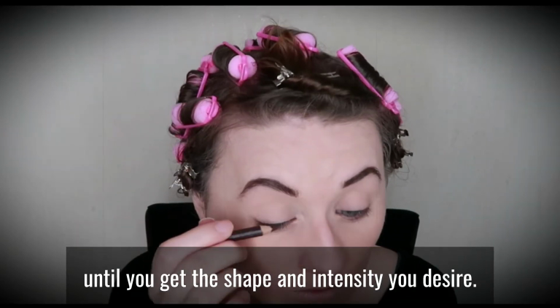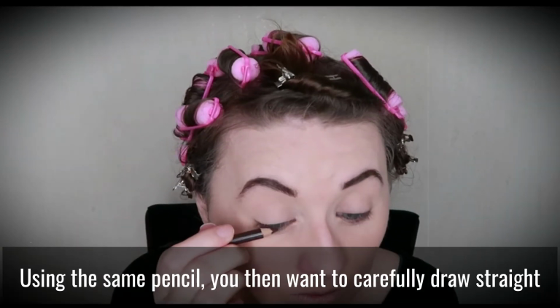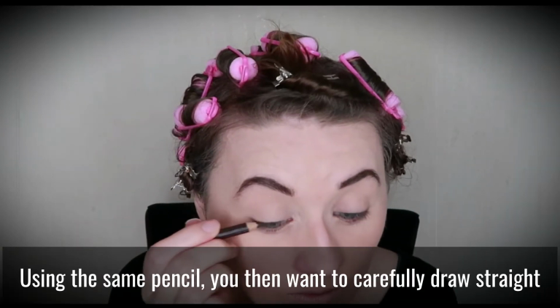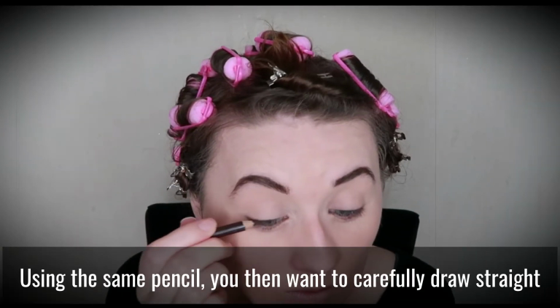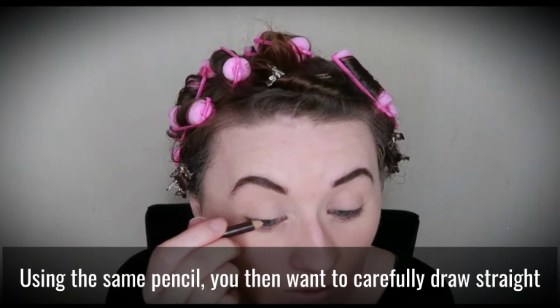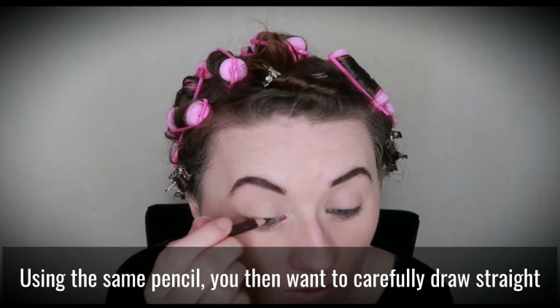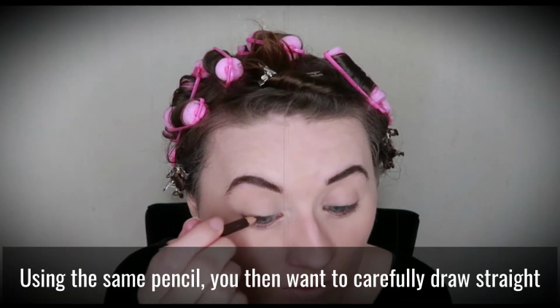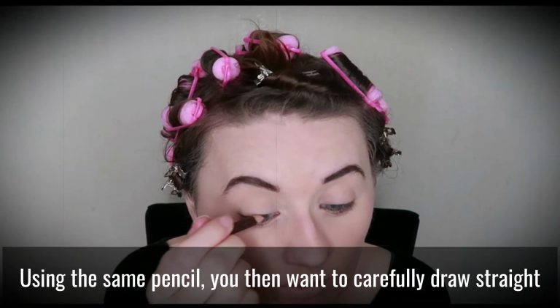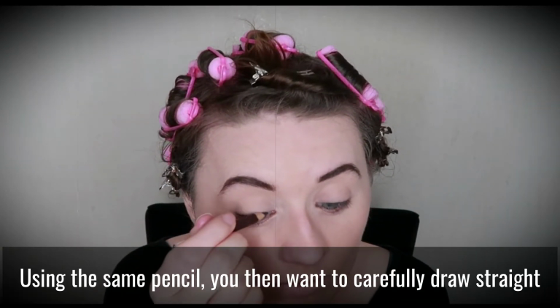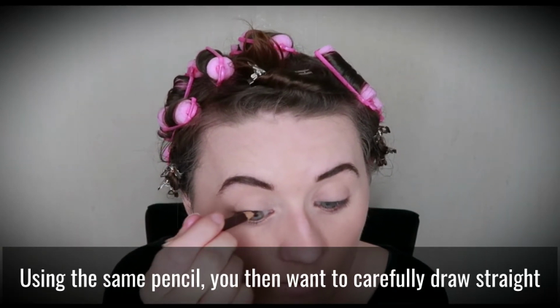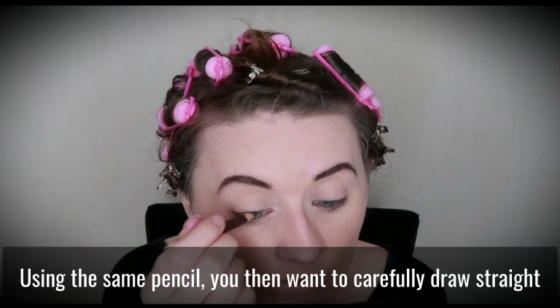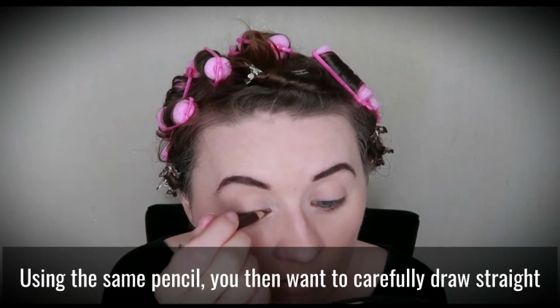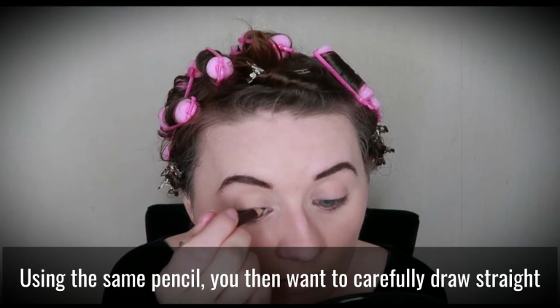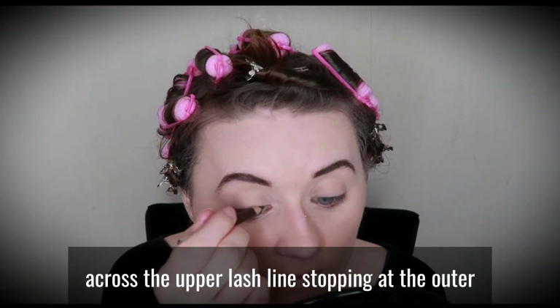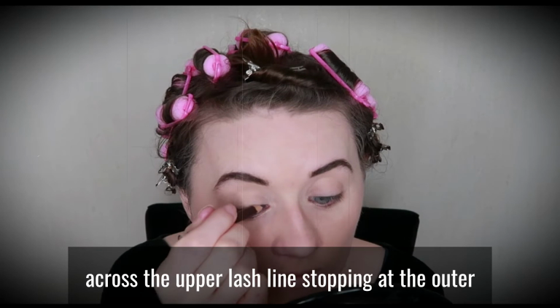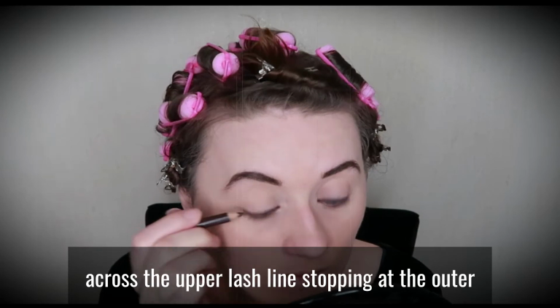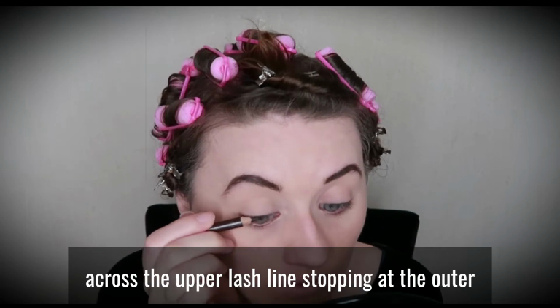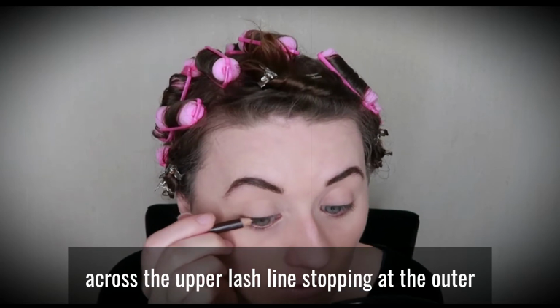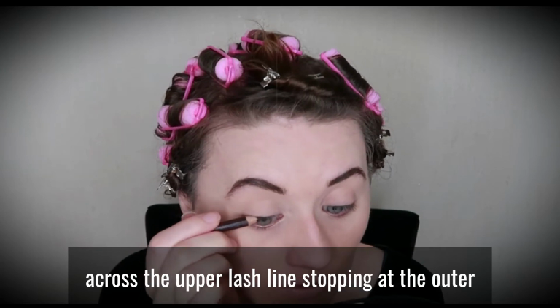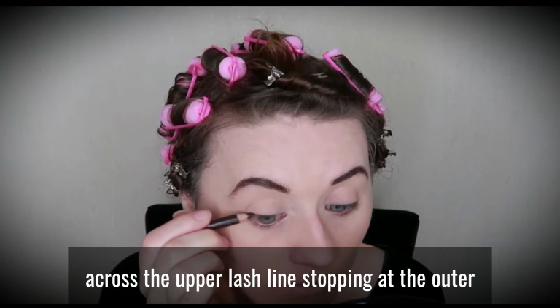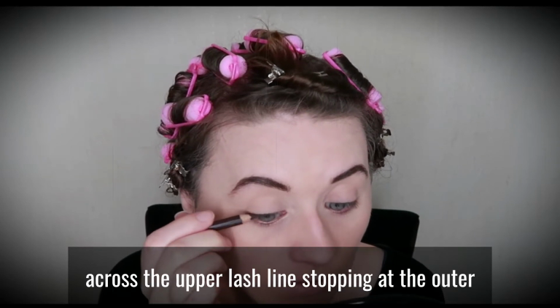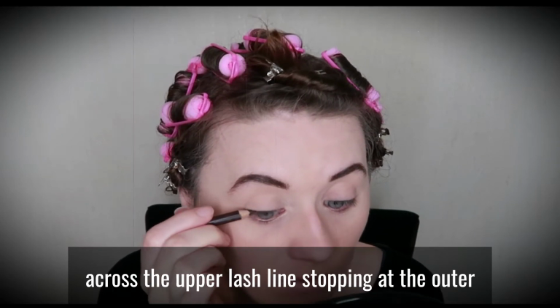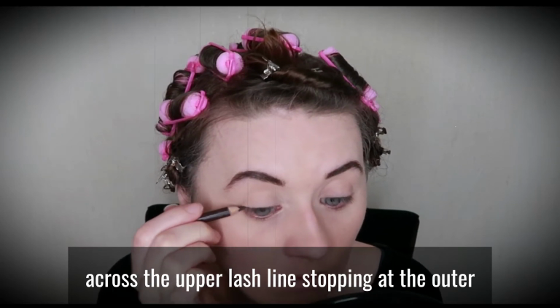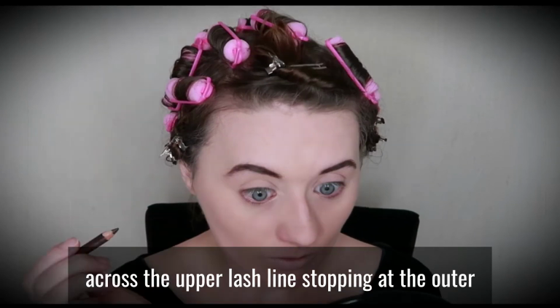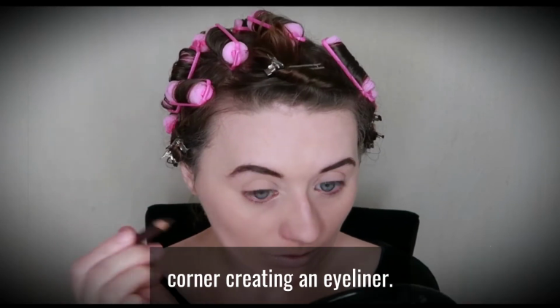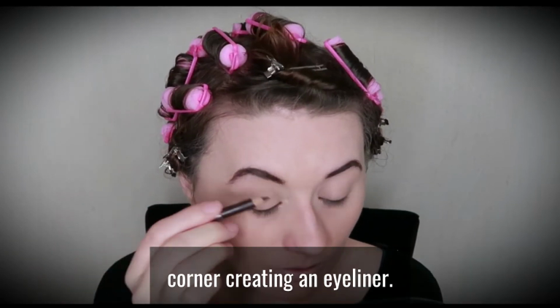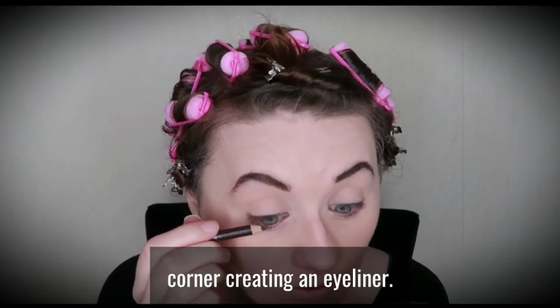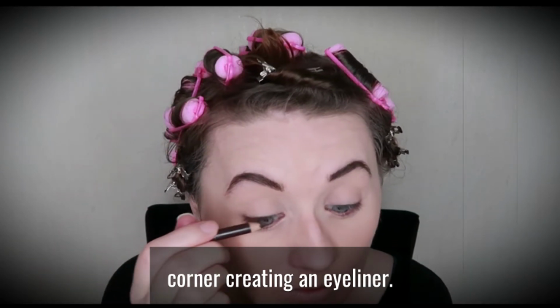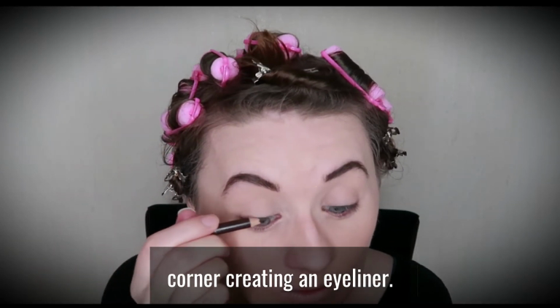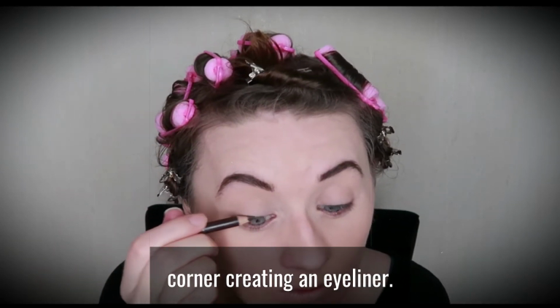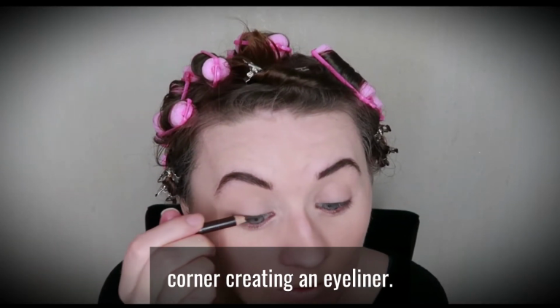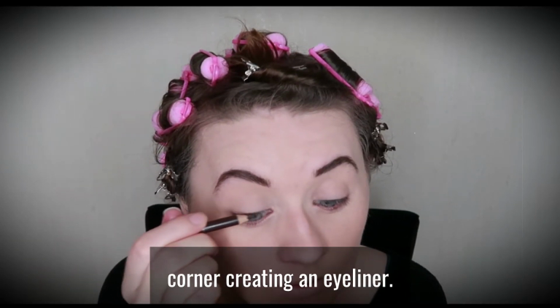Using the same pencil, you then want to carefully draw straight across the upper lash line, stopping at the outer corner, creating an eyeliner.